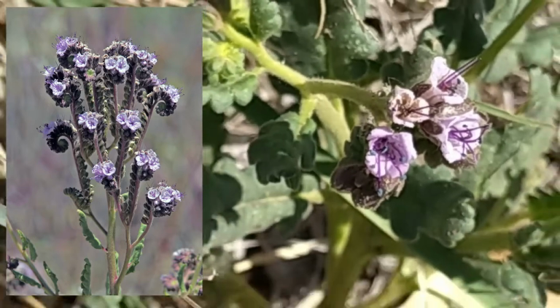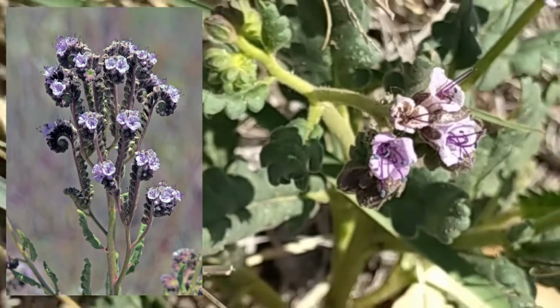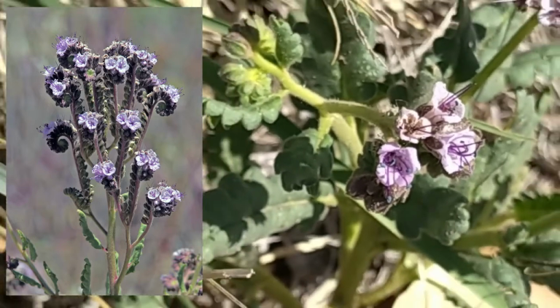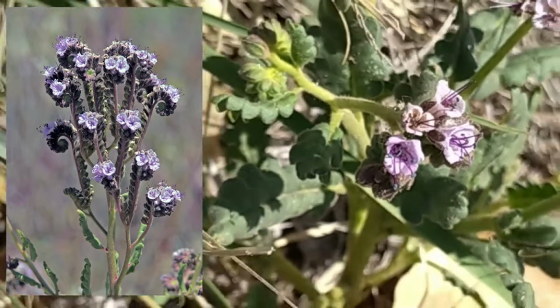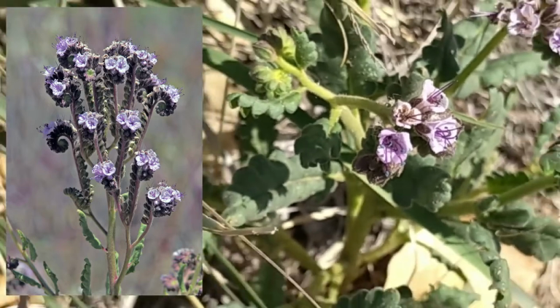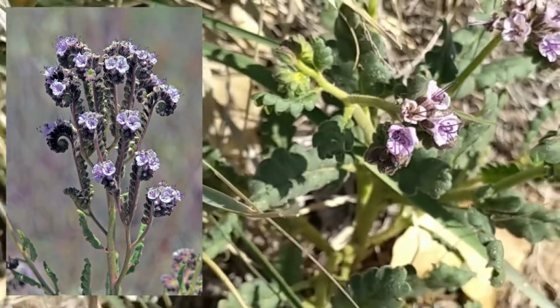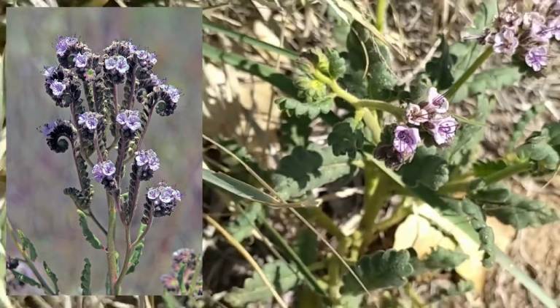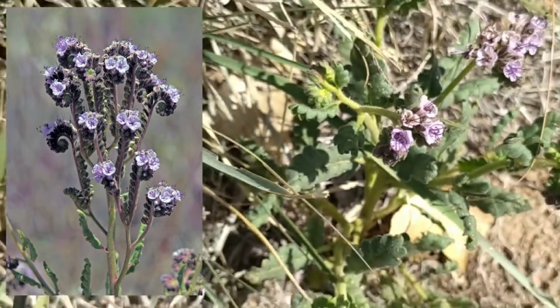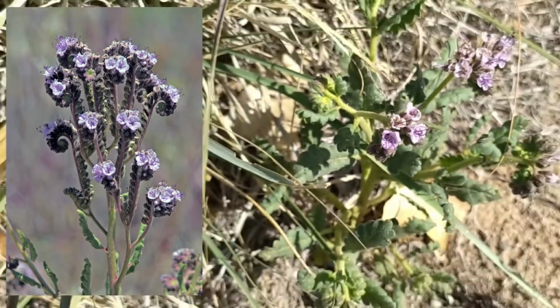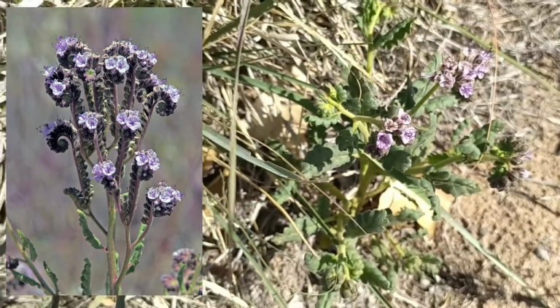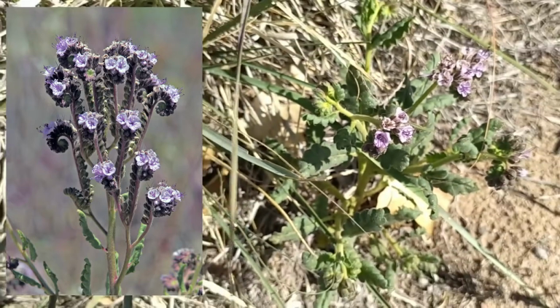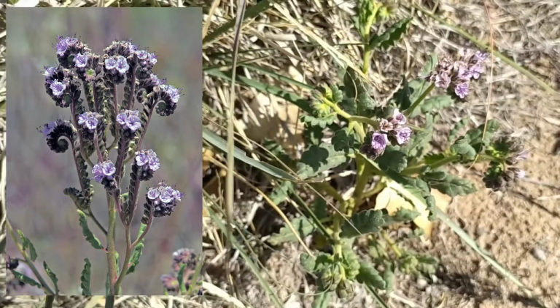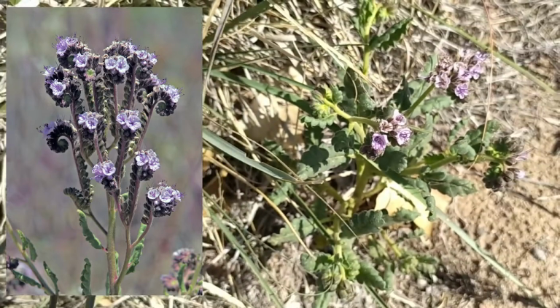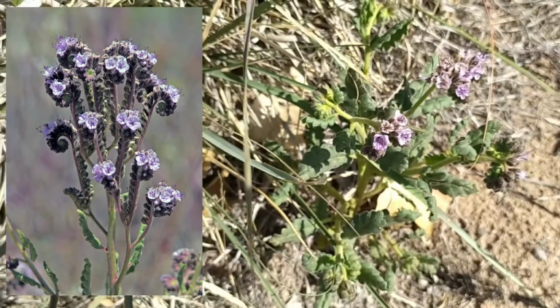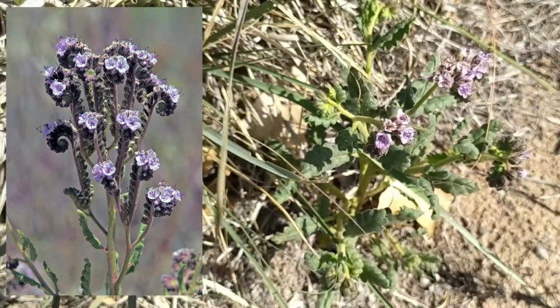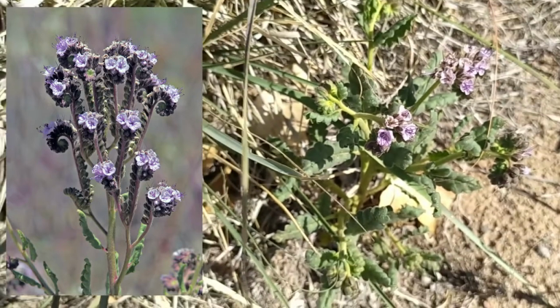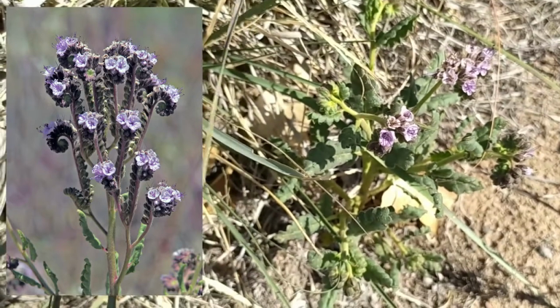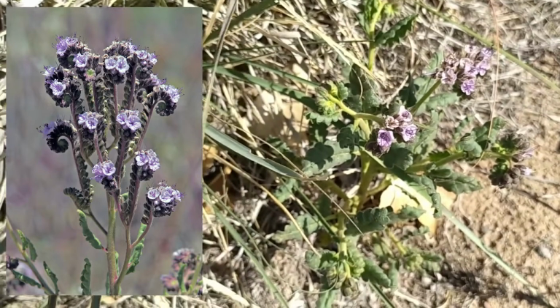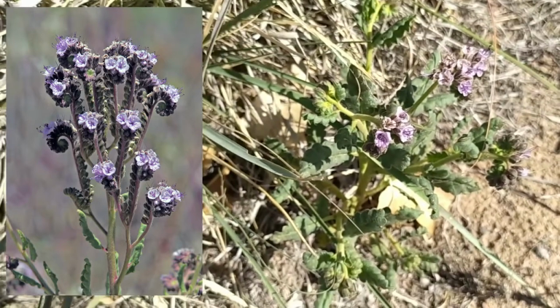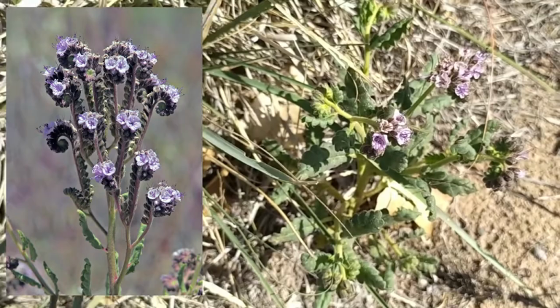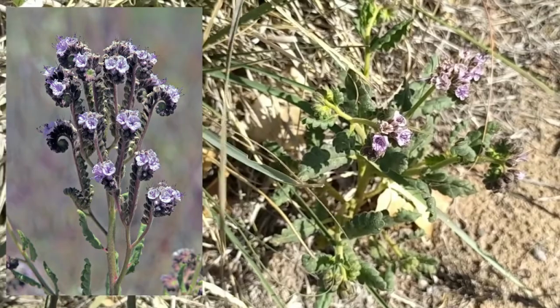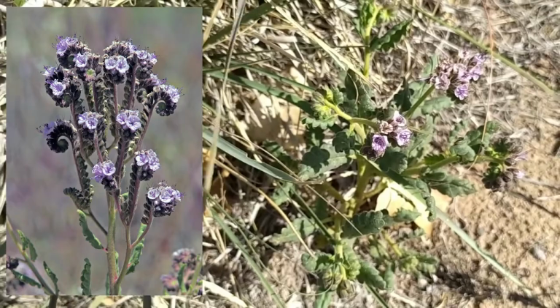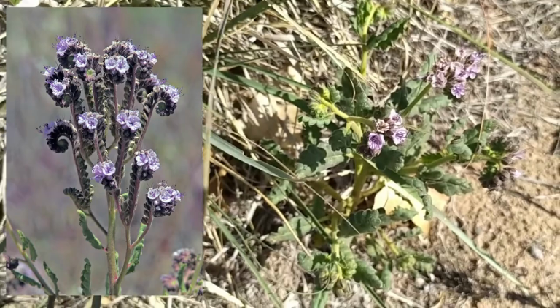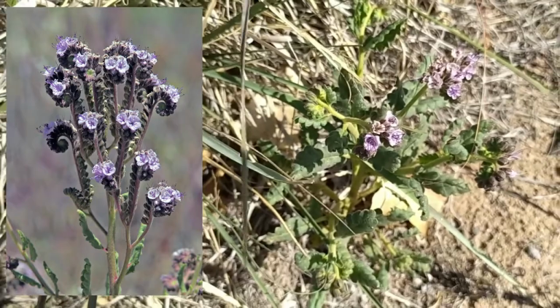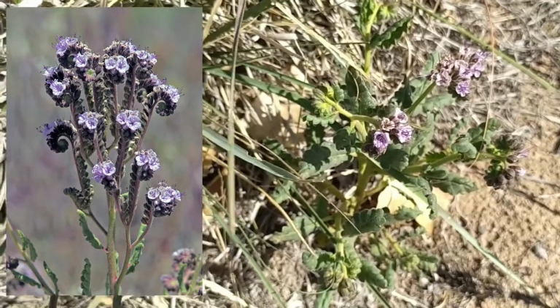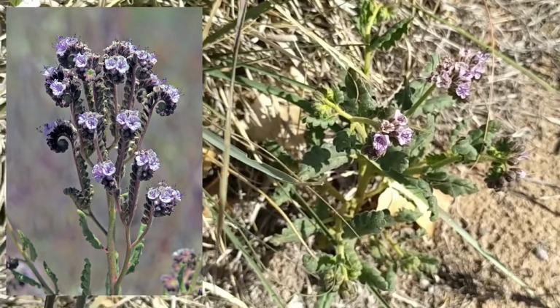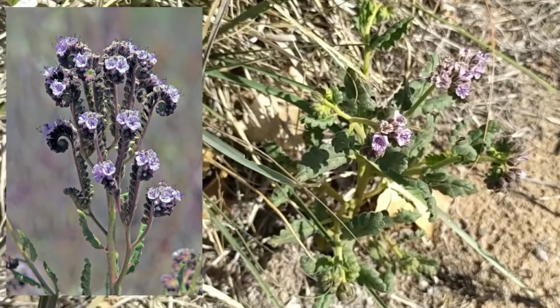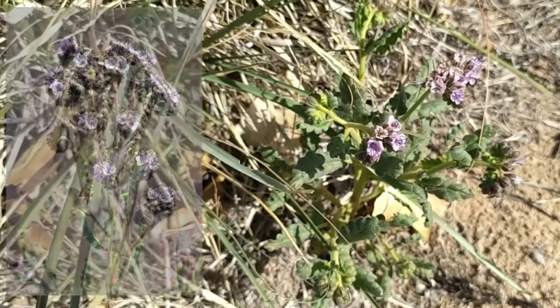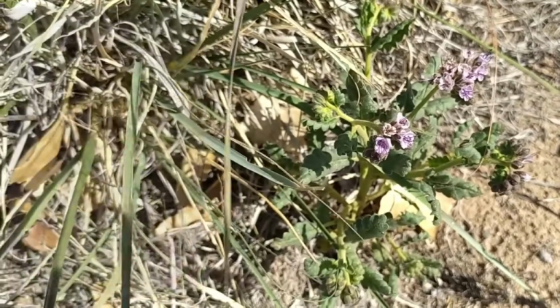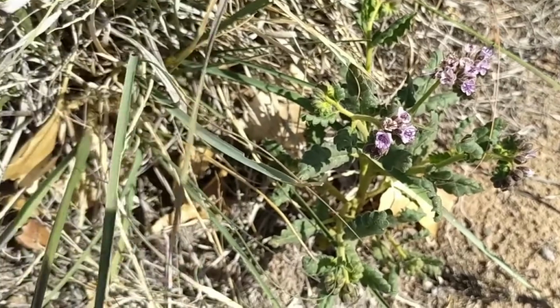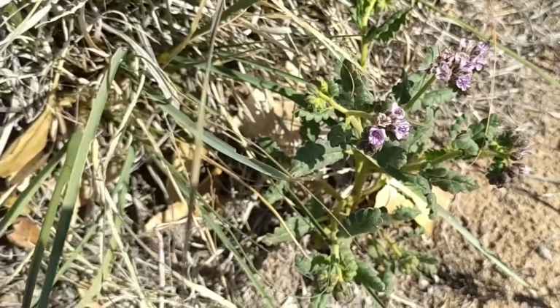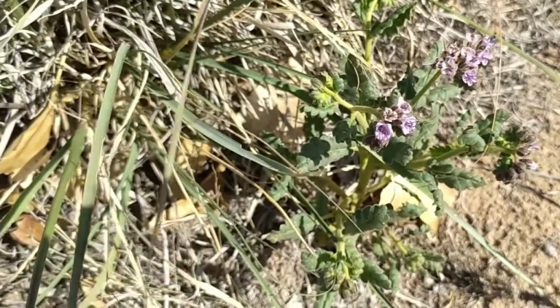It has stout, sticky, hairy stems and leaves with scalloped edges.